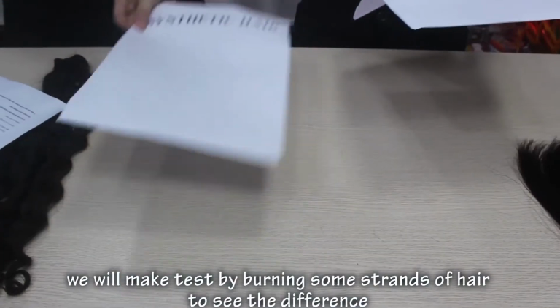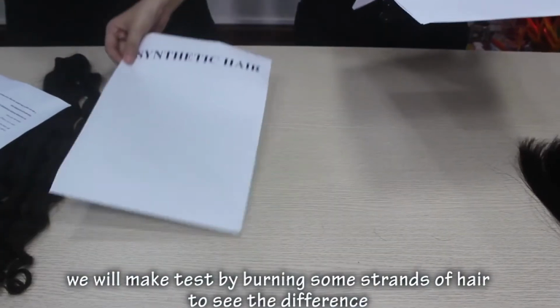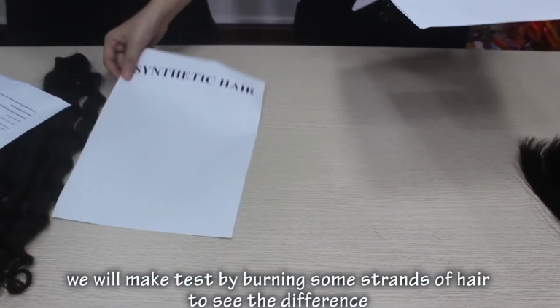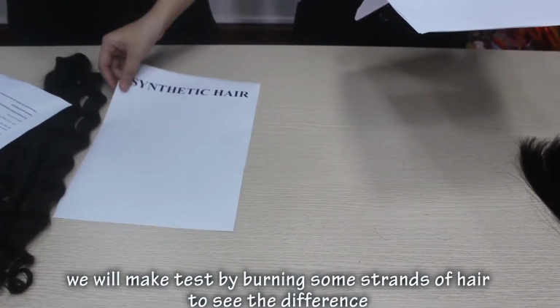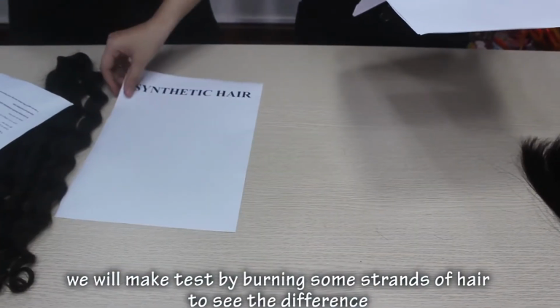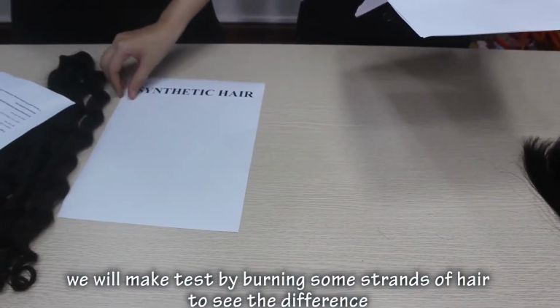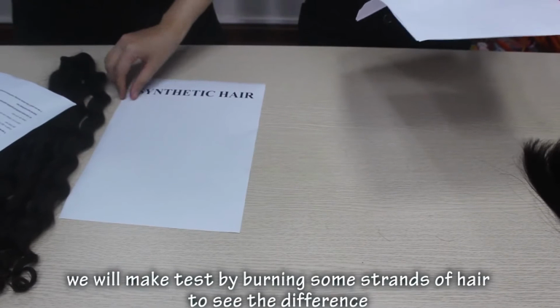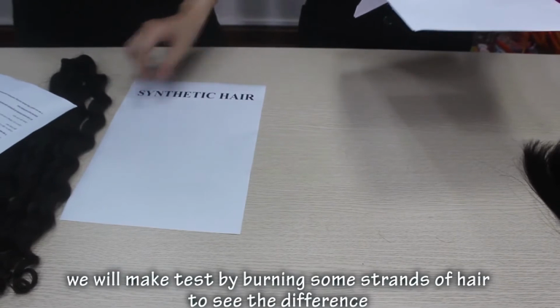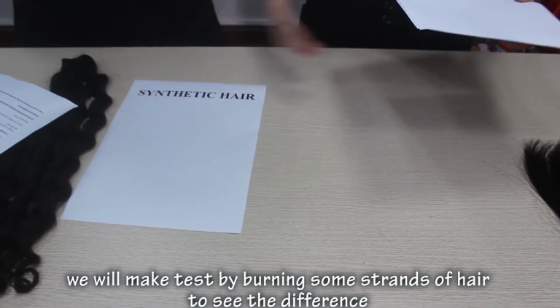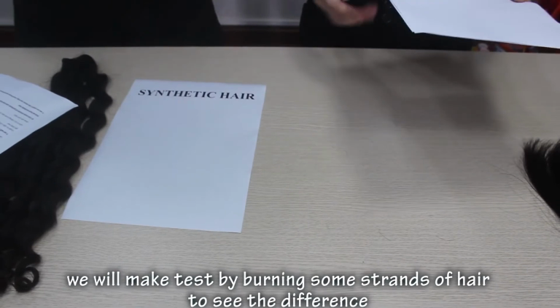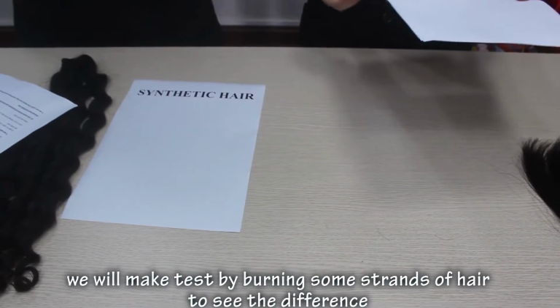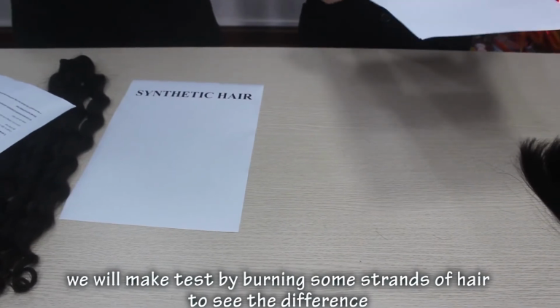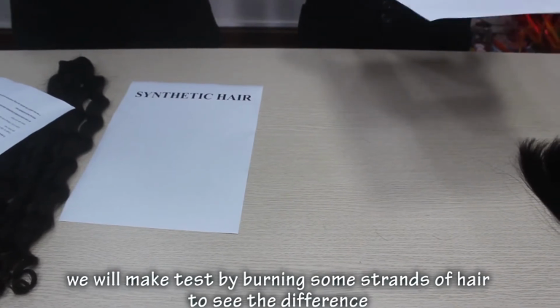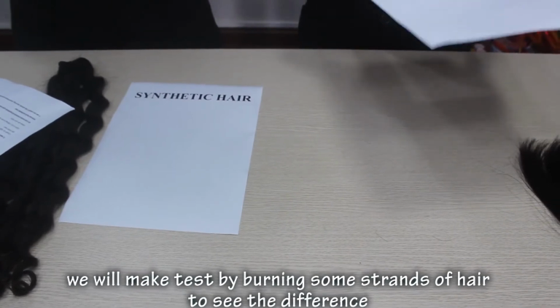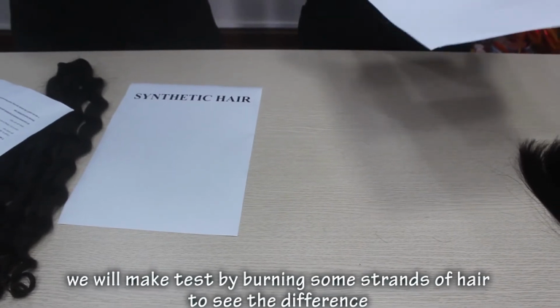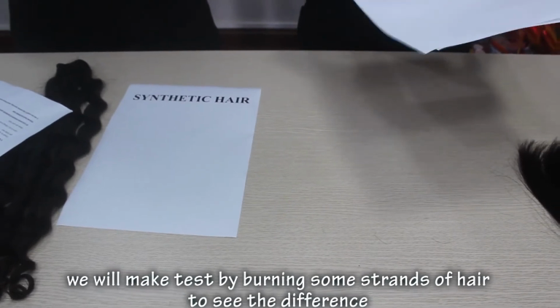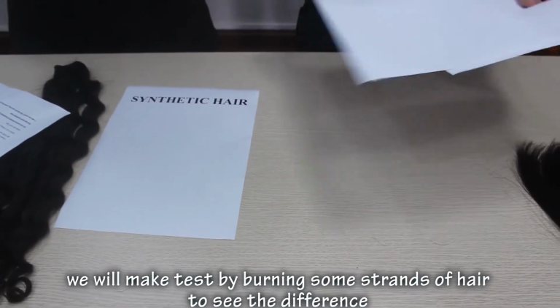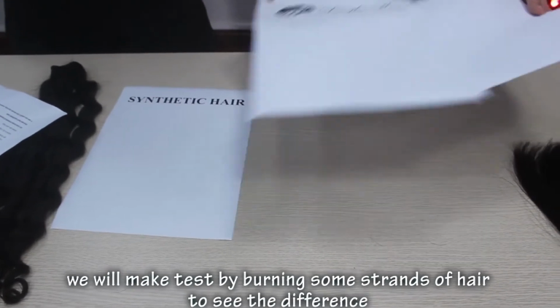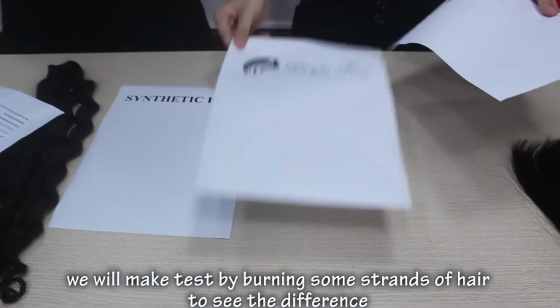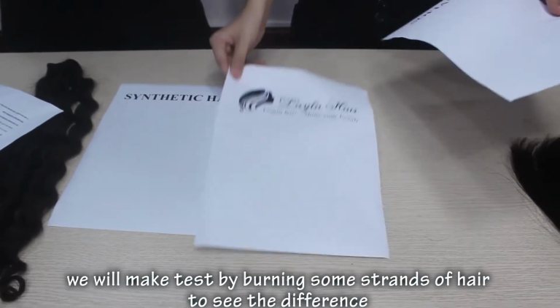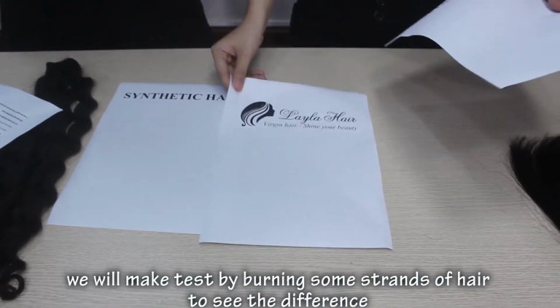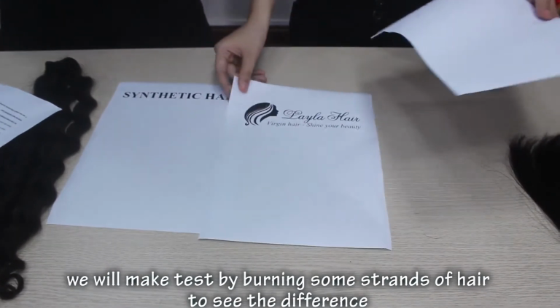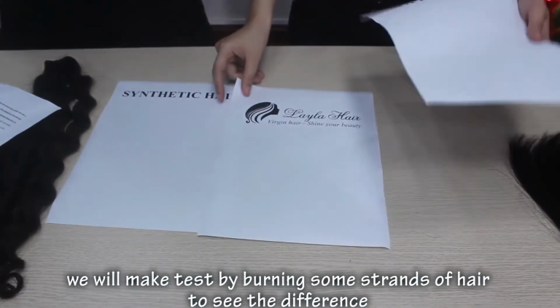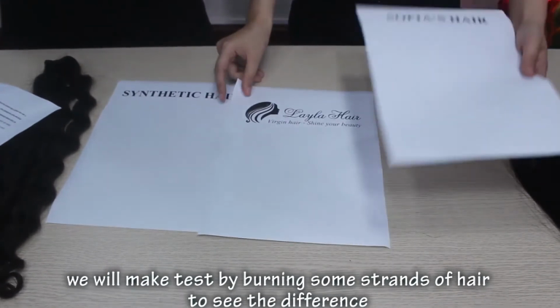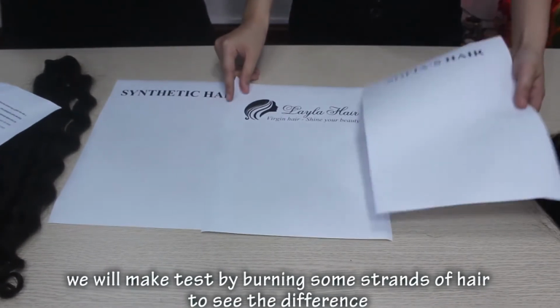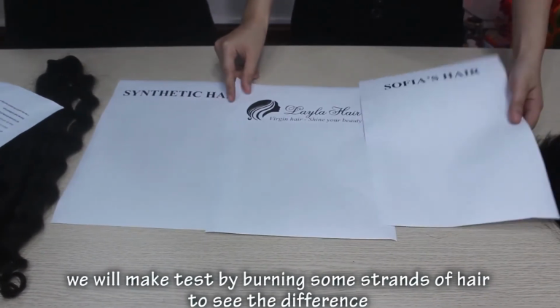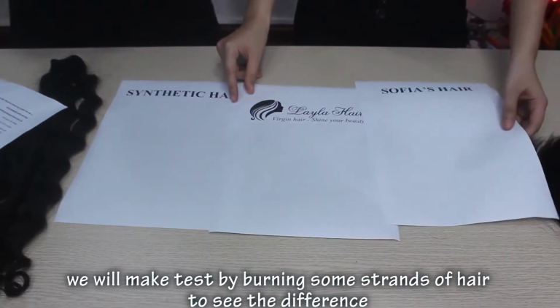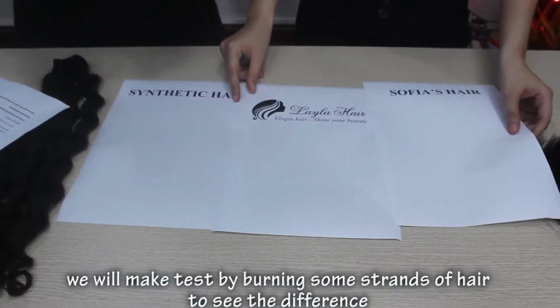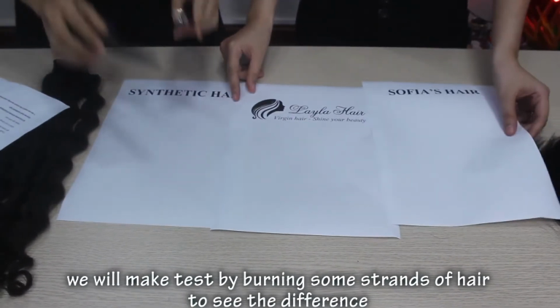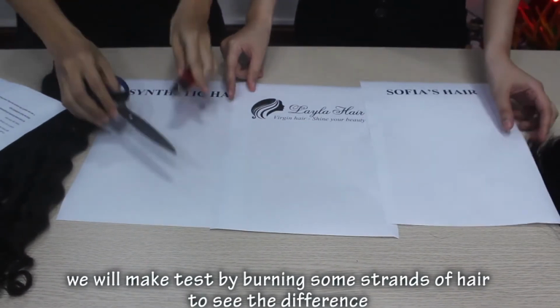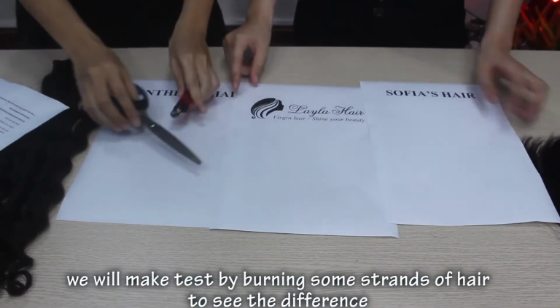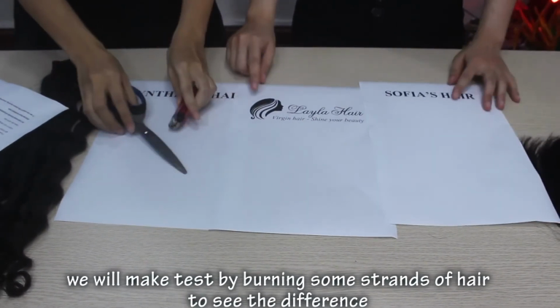I'm going to demonstrate this by burning some strands of hair. See the difference?